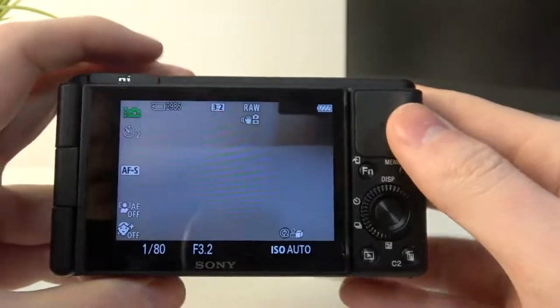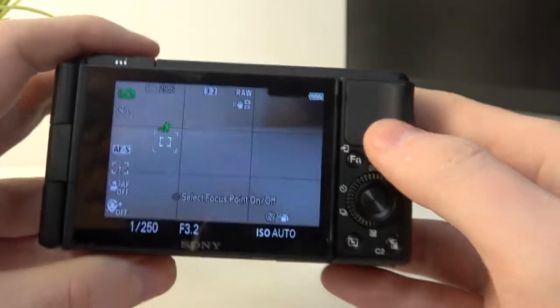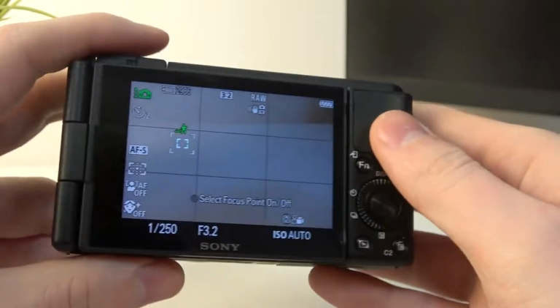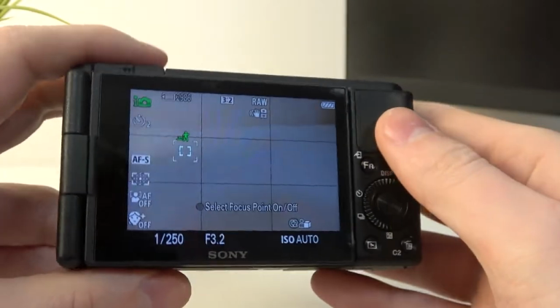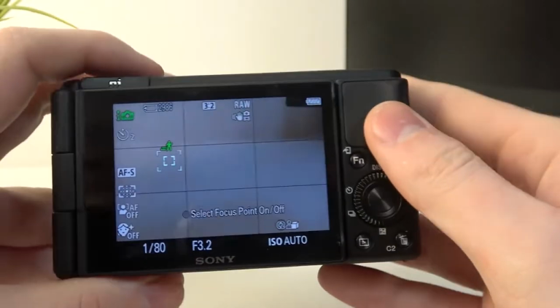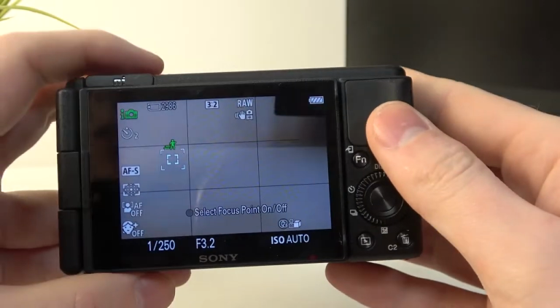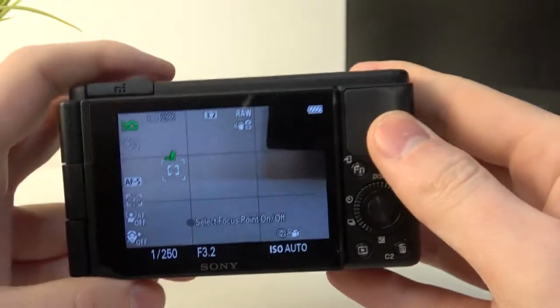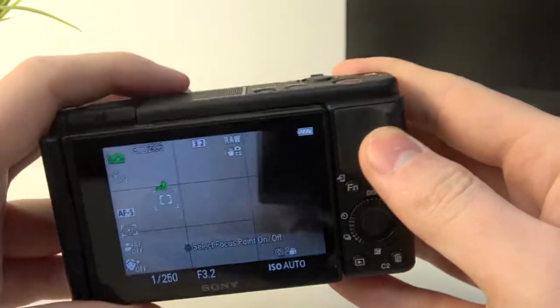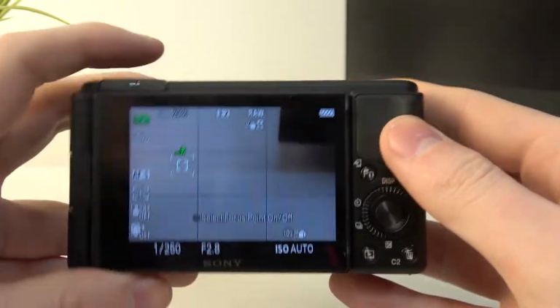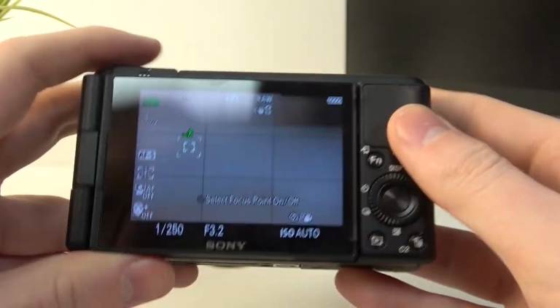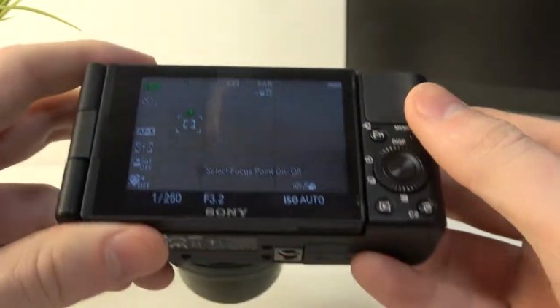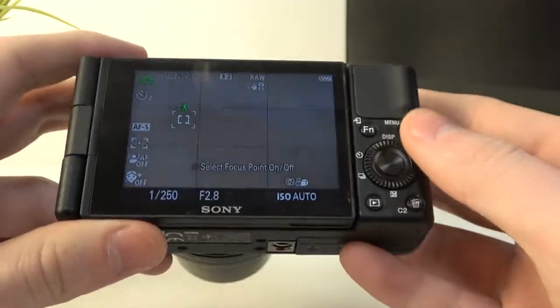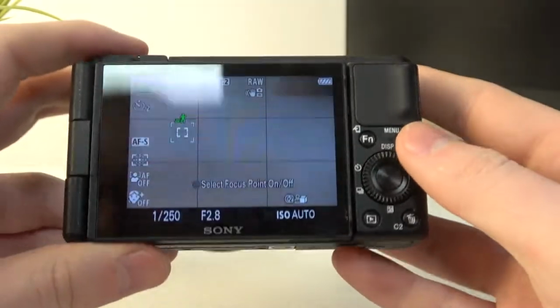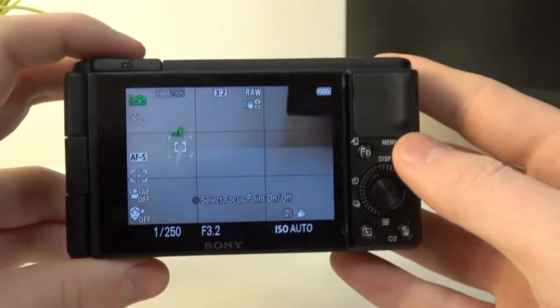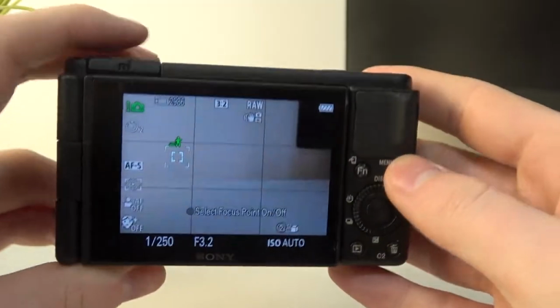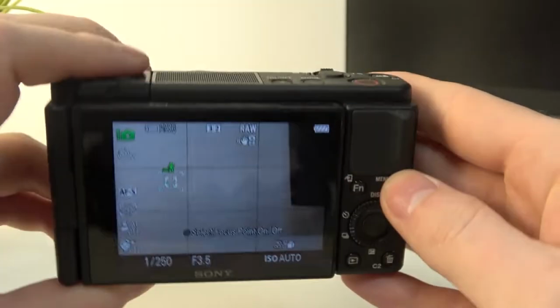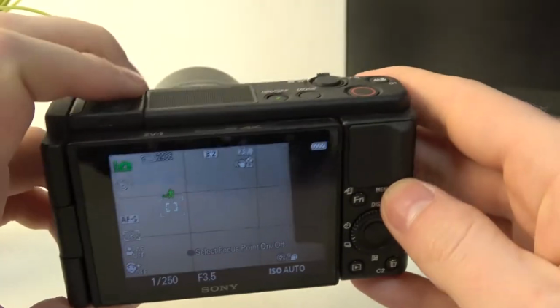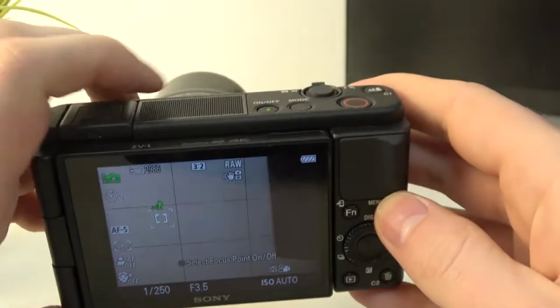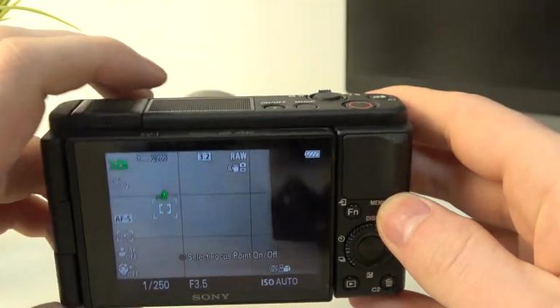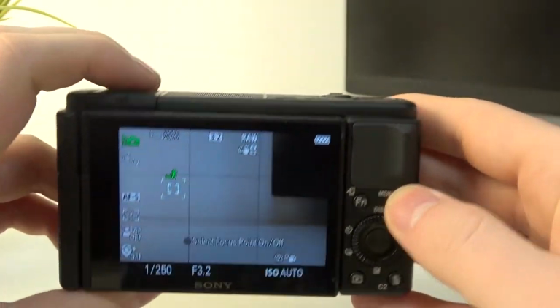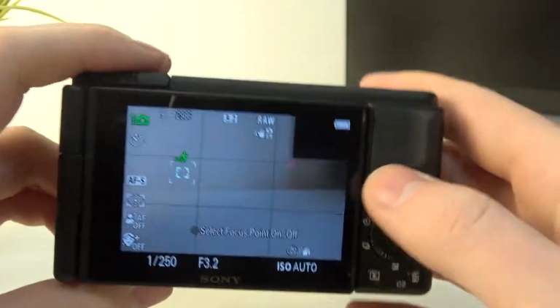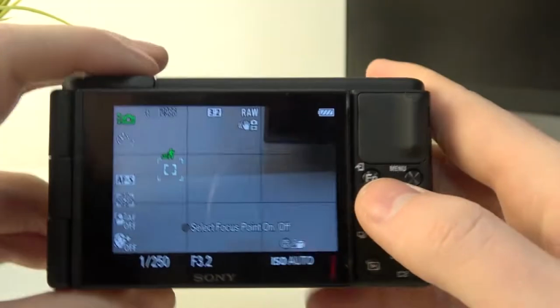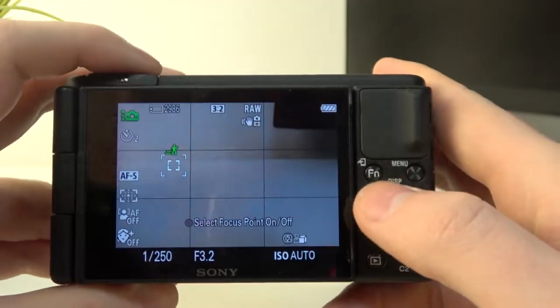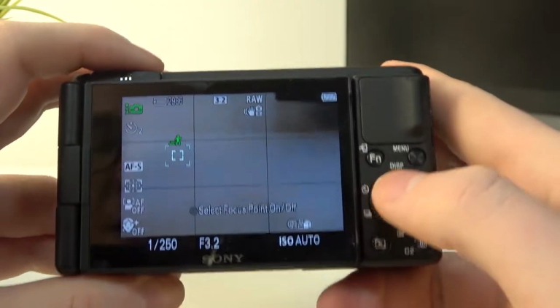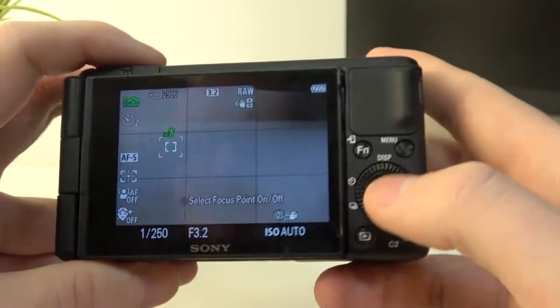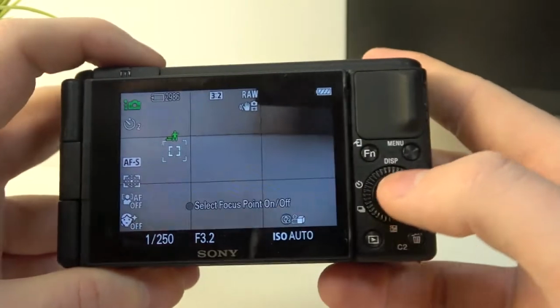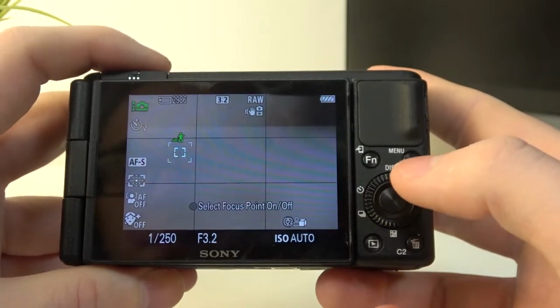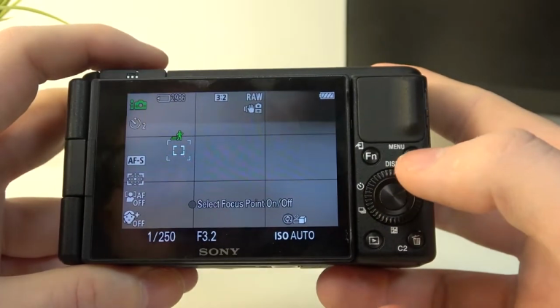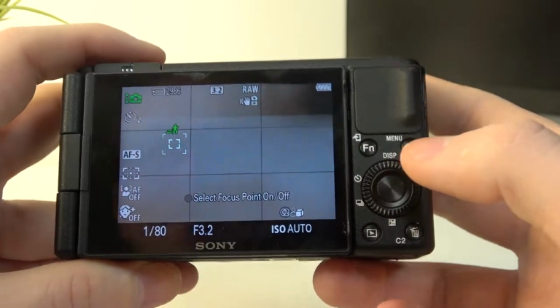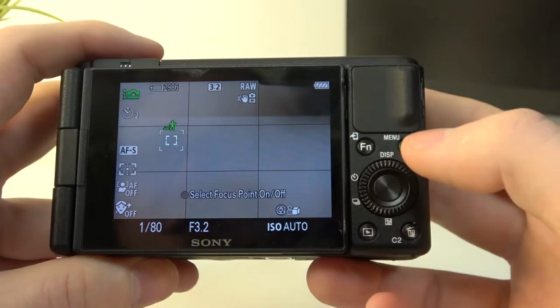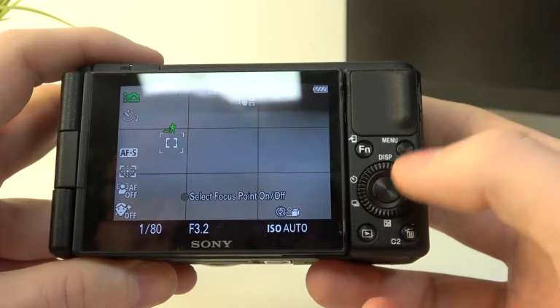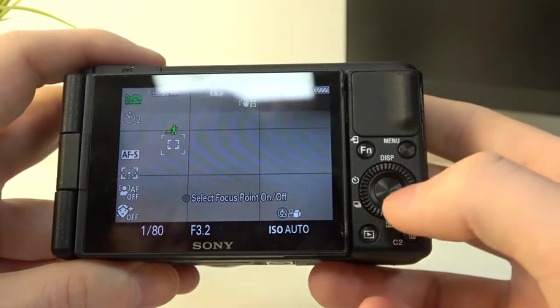Hello, in this video I want to show you how to connect your Sony ZV-1 camera to a Wi-Fi network.